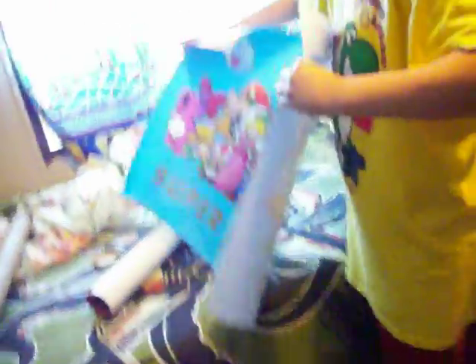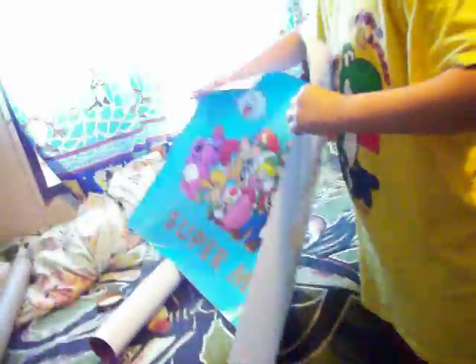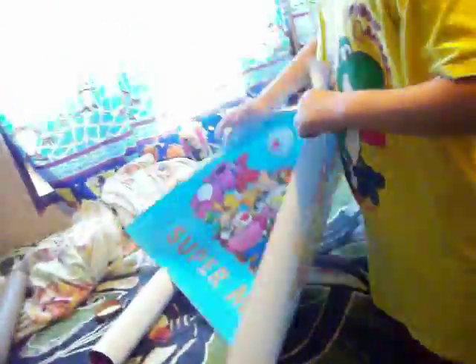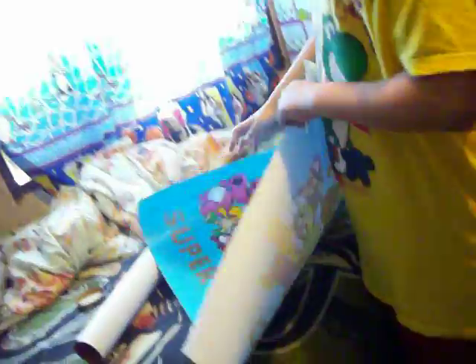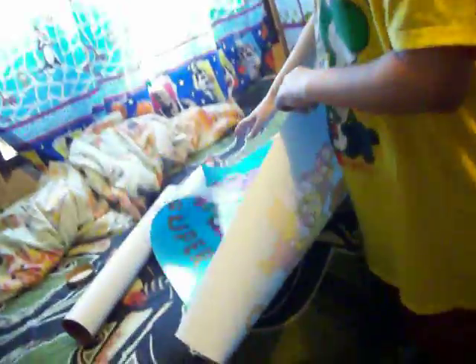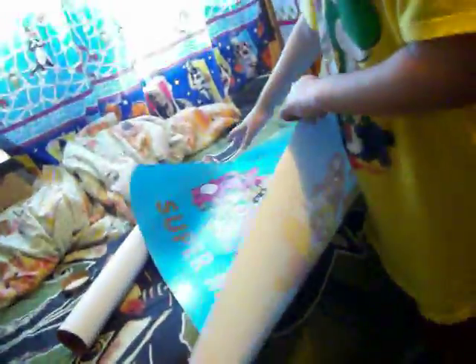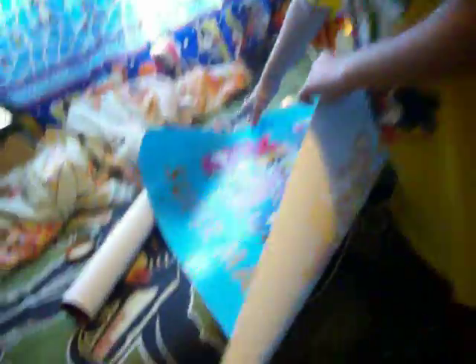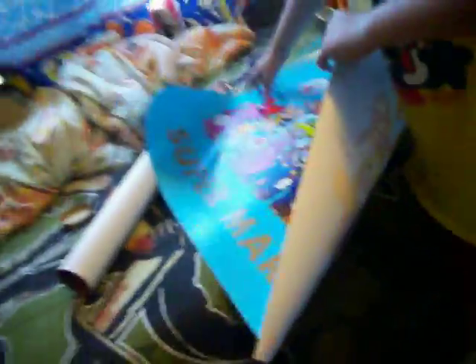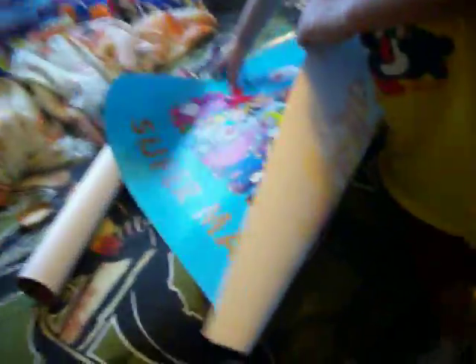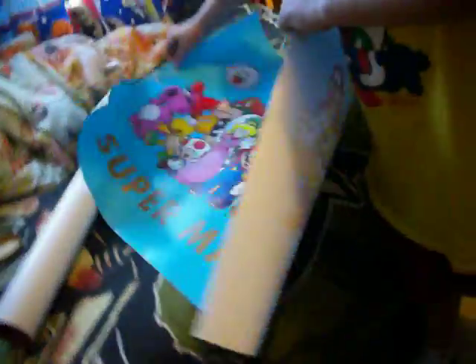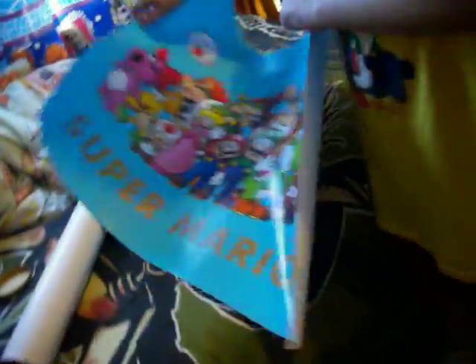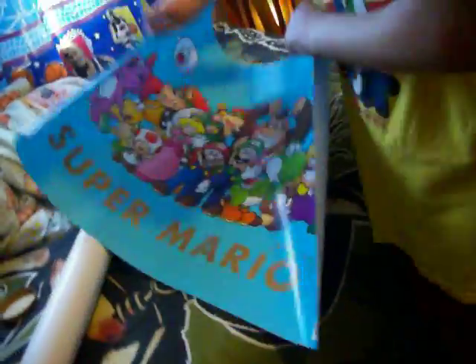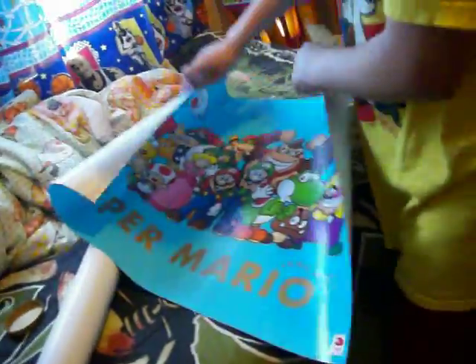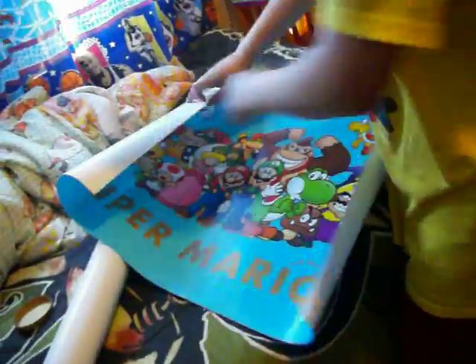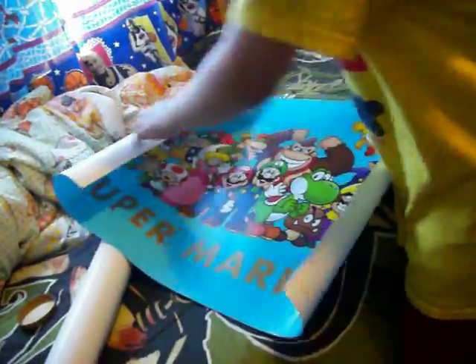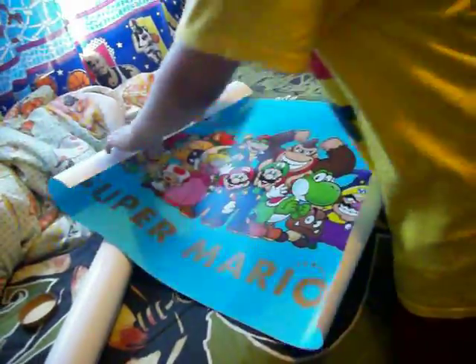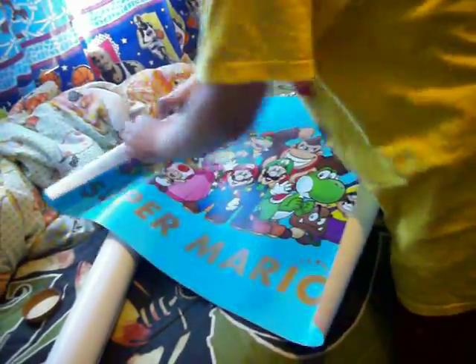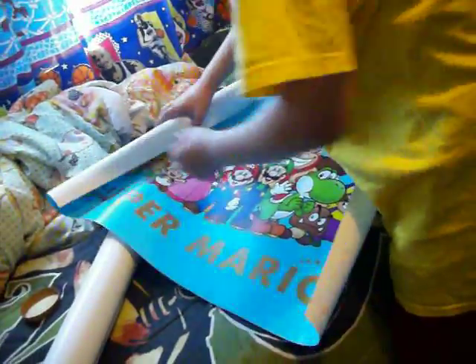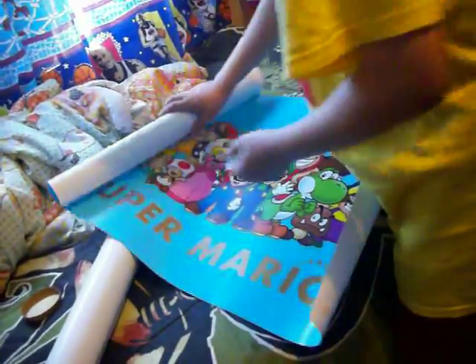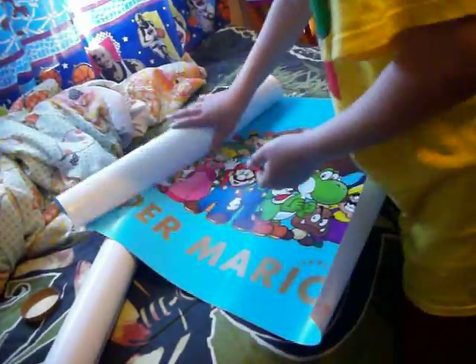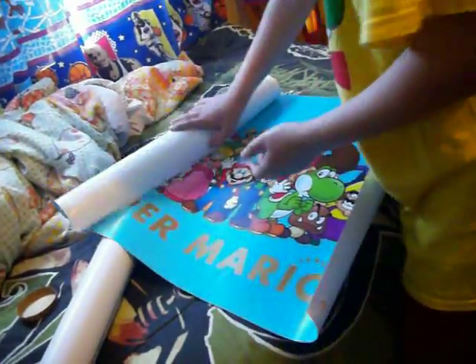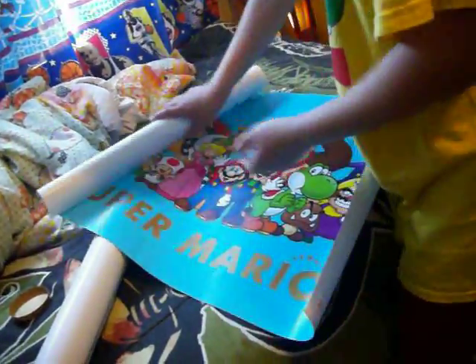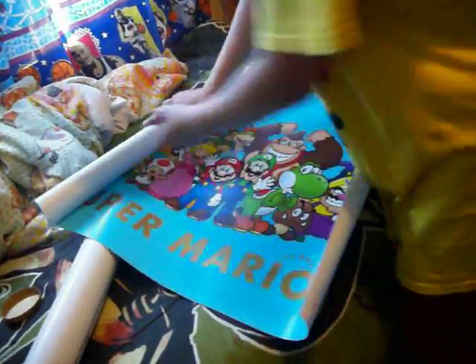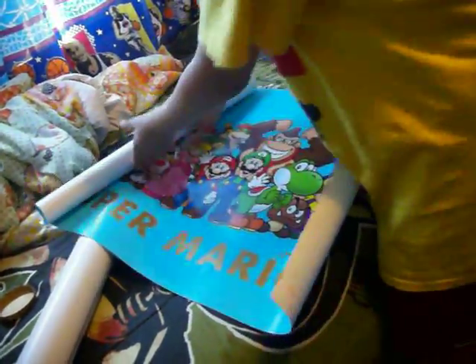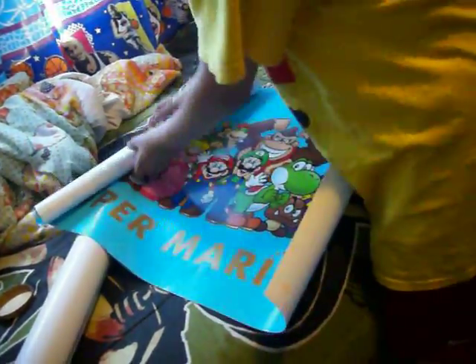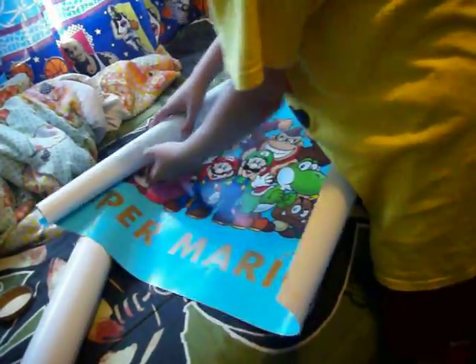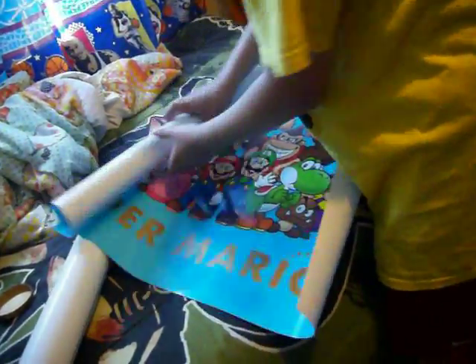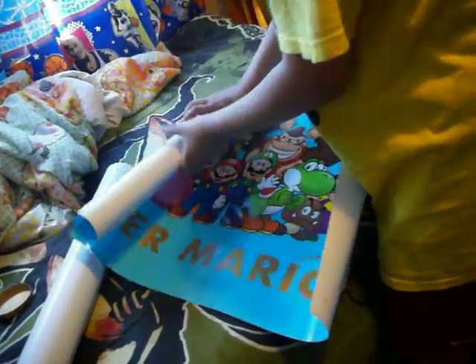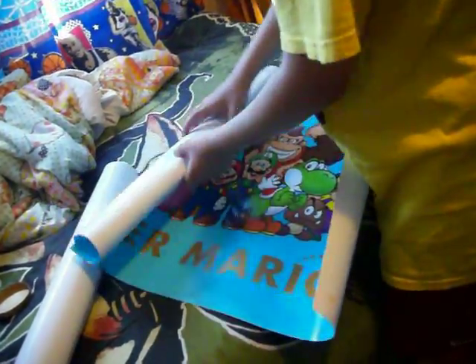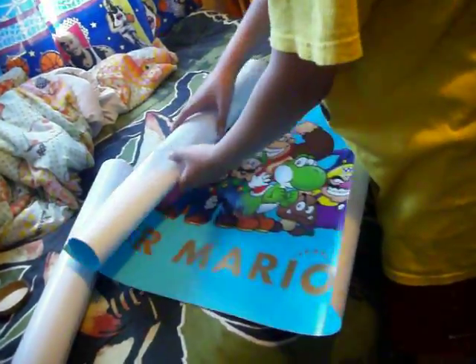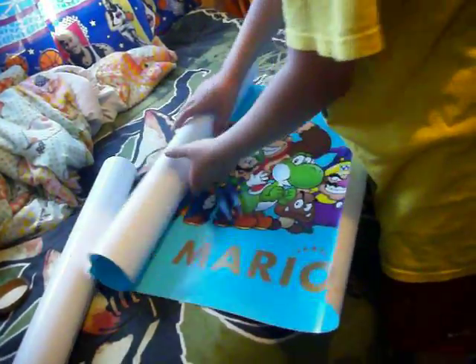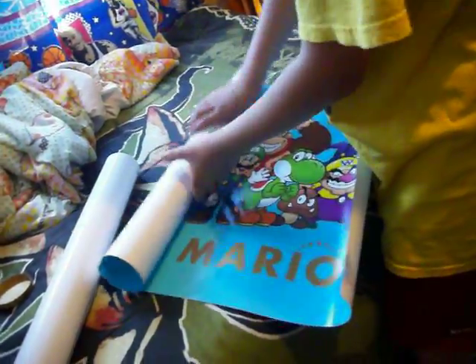Hope you guys enjoyed my new video — unboxing posters.